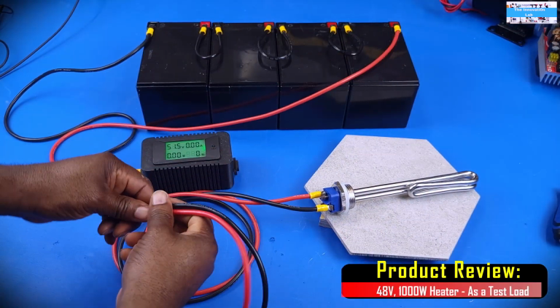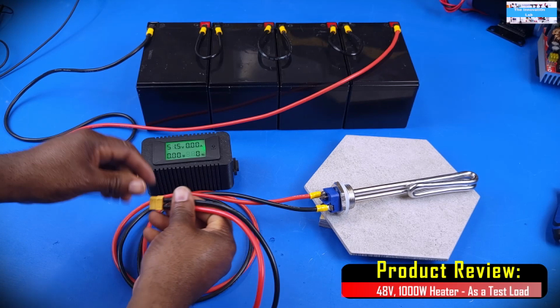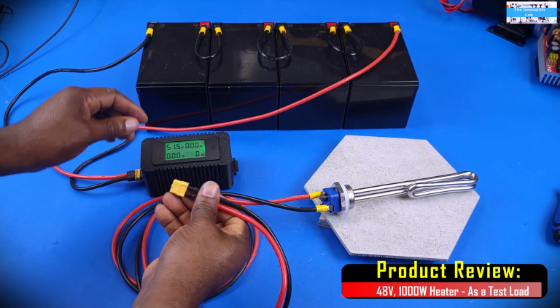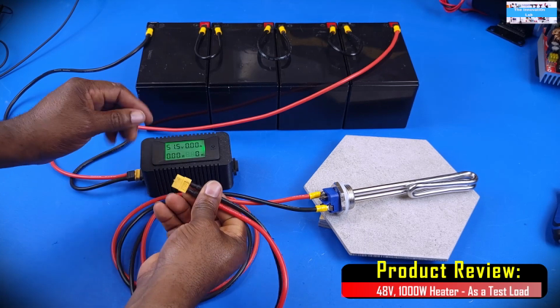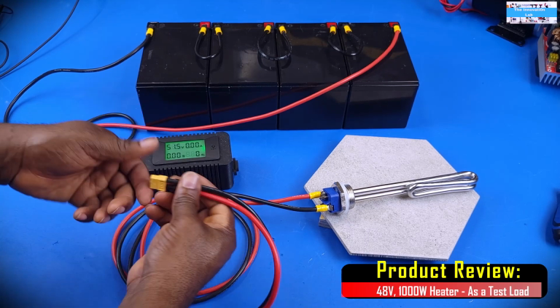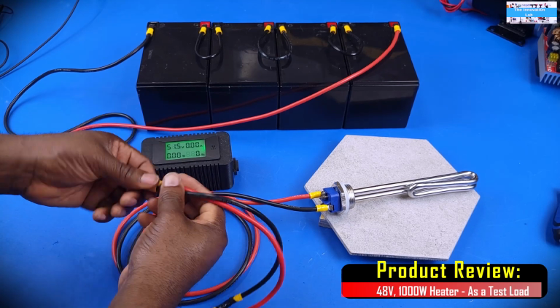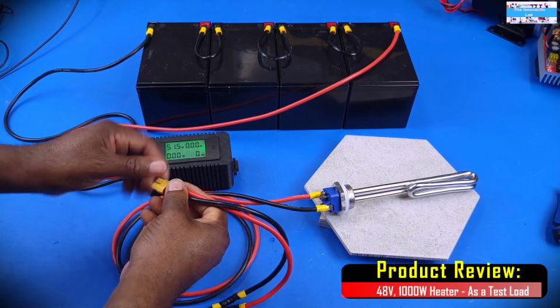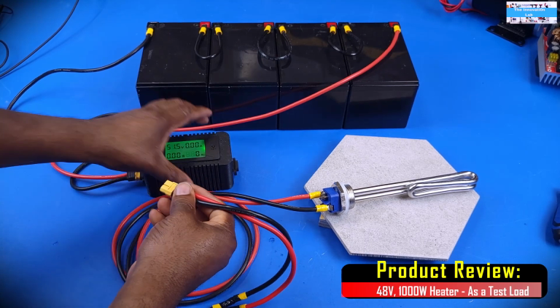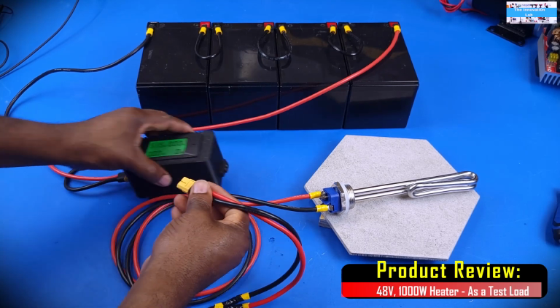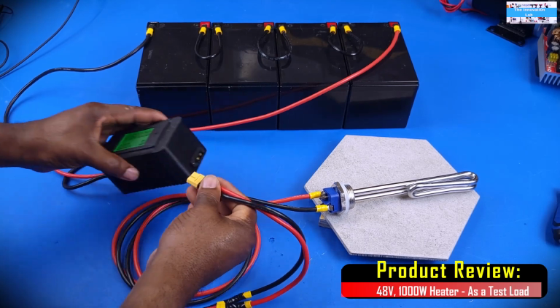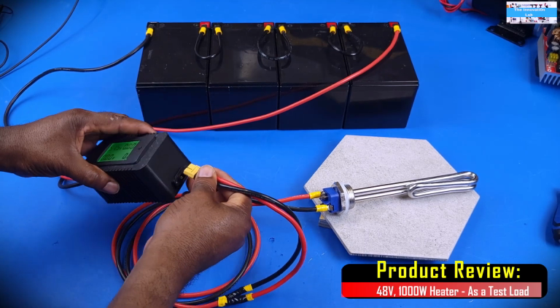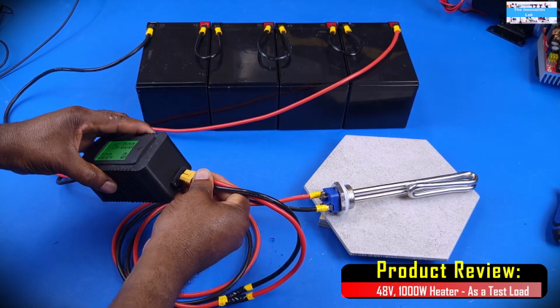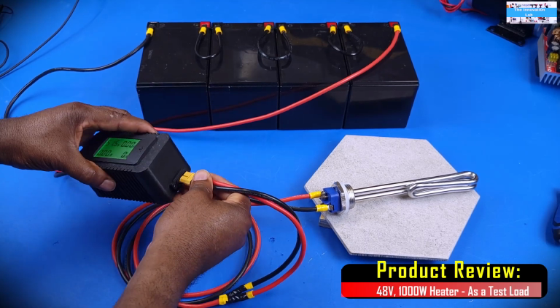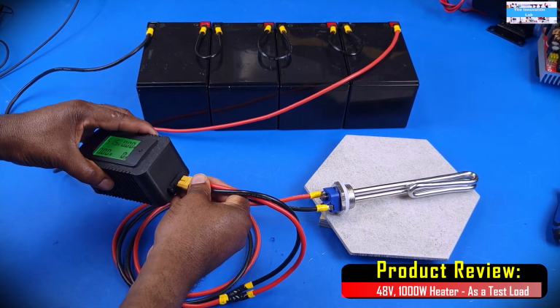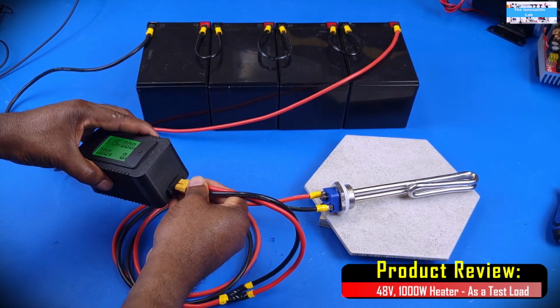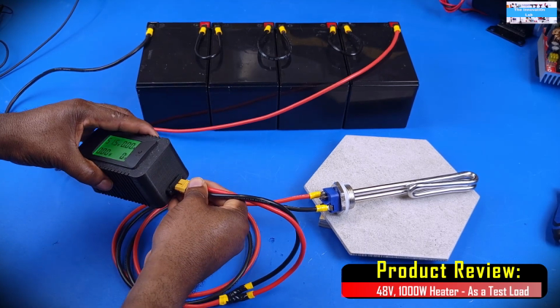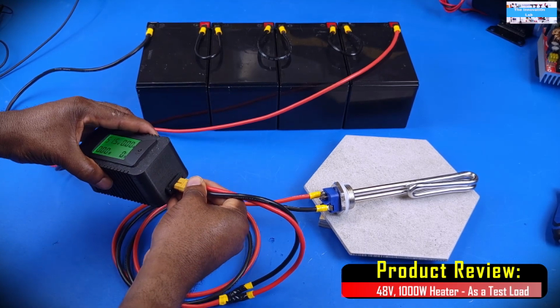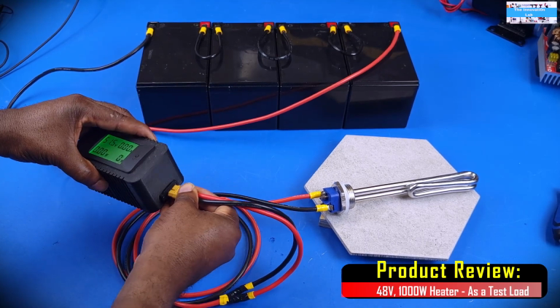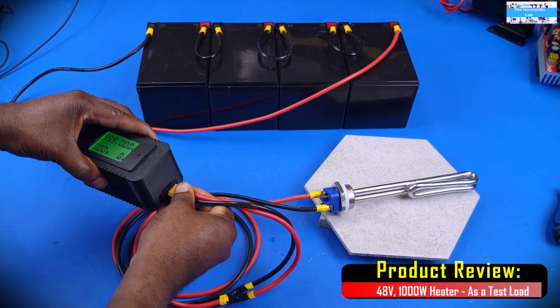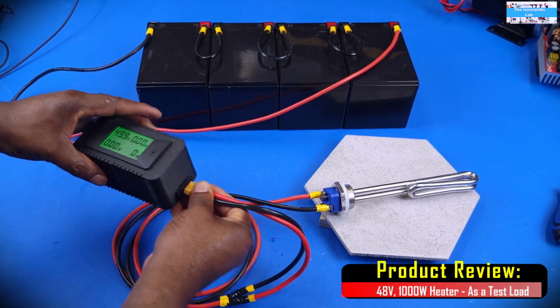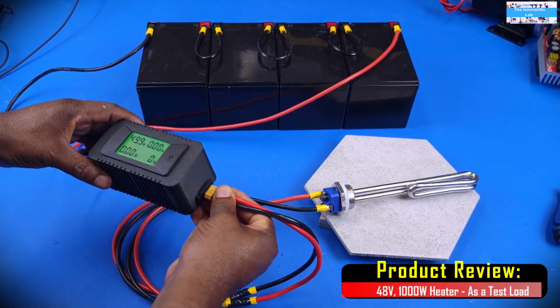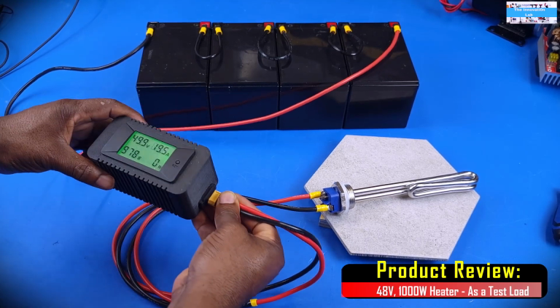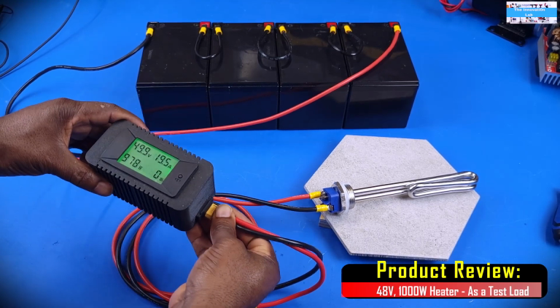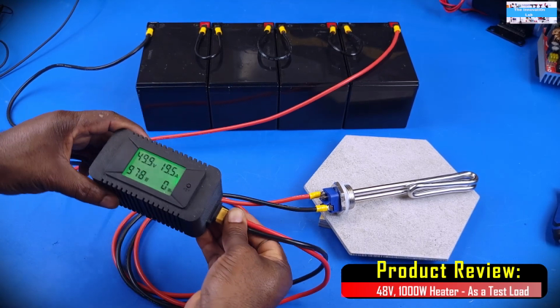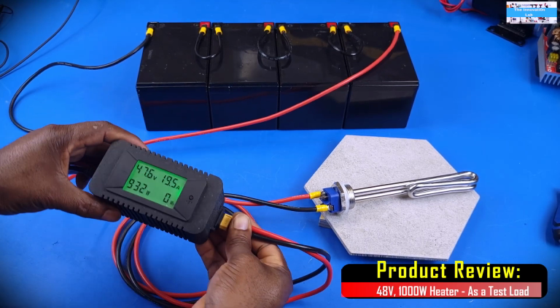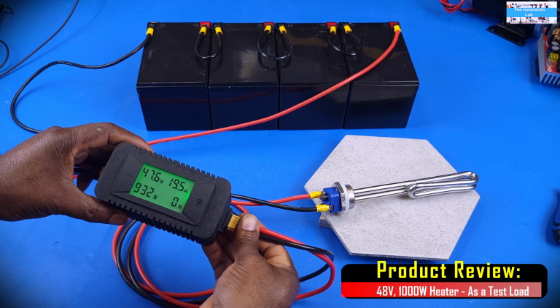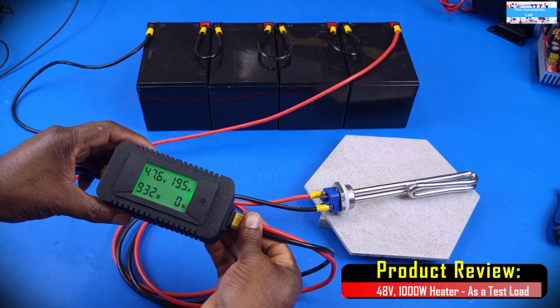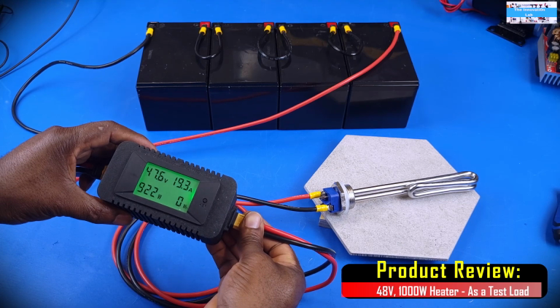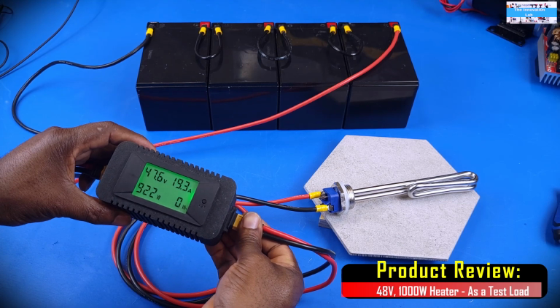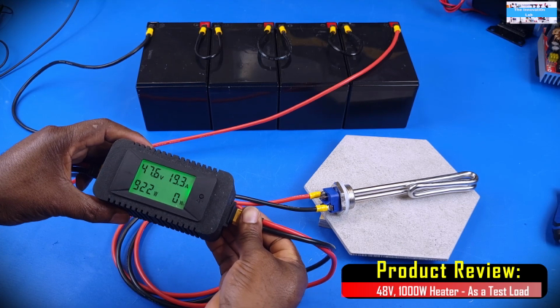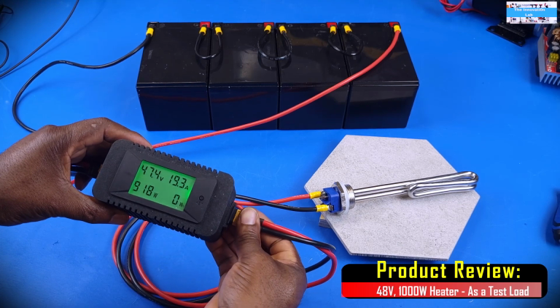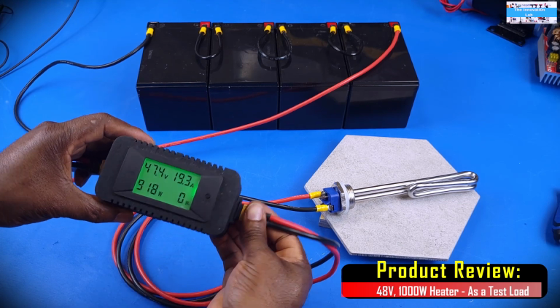All right, guys, here goes nothing. Everything is connected. Let's see if this thing gives us a thousand watts.